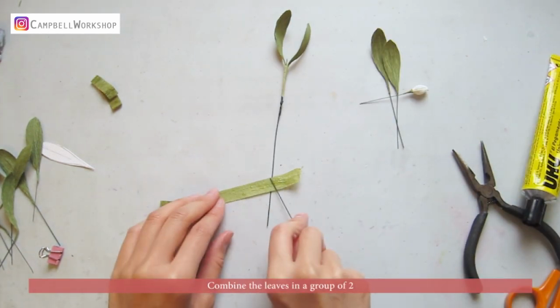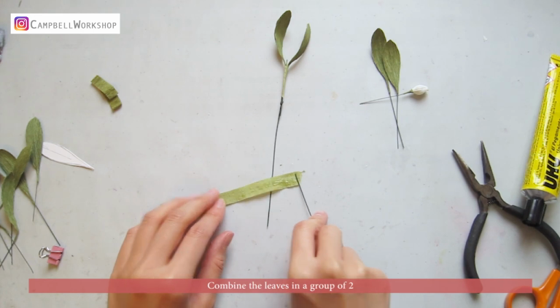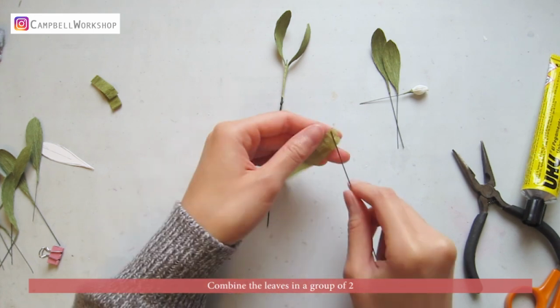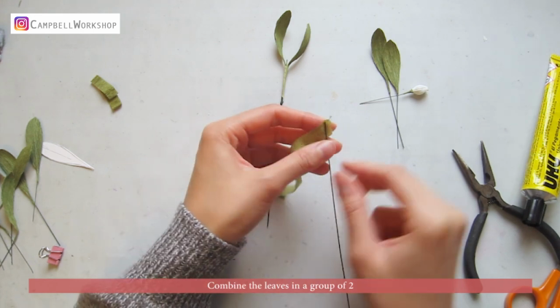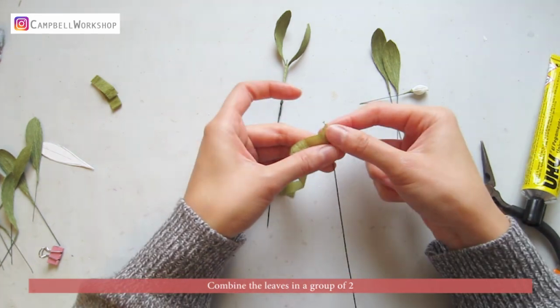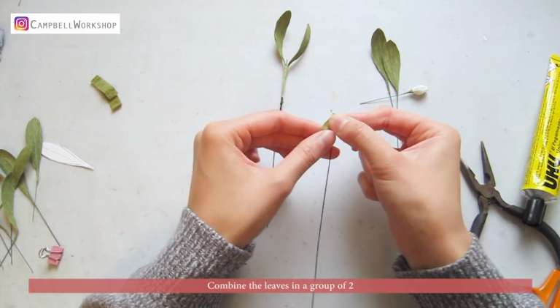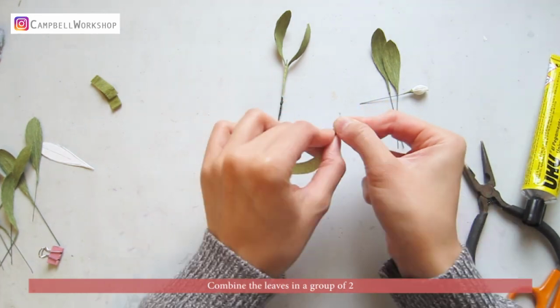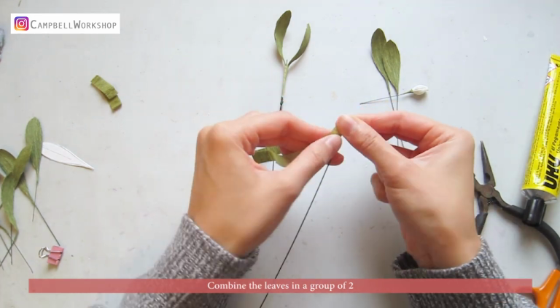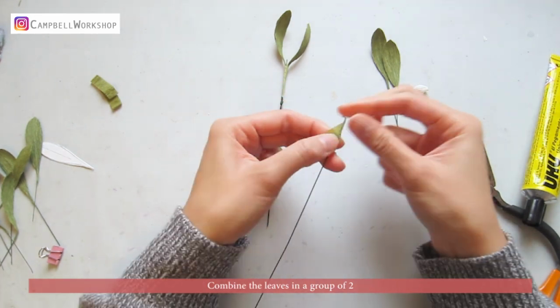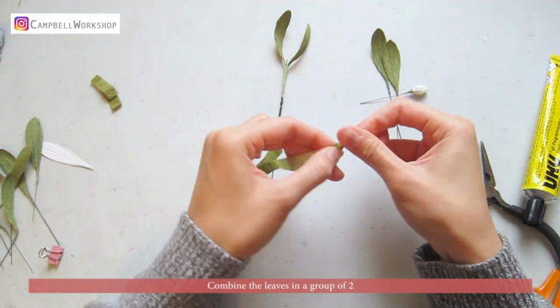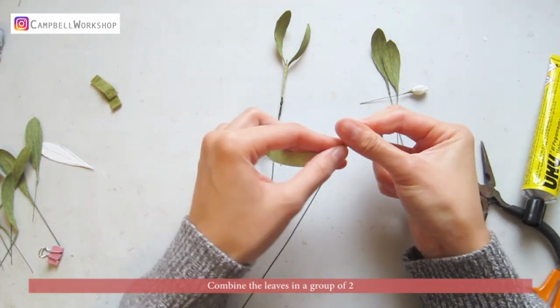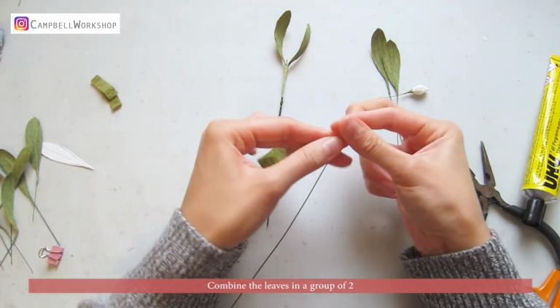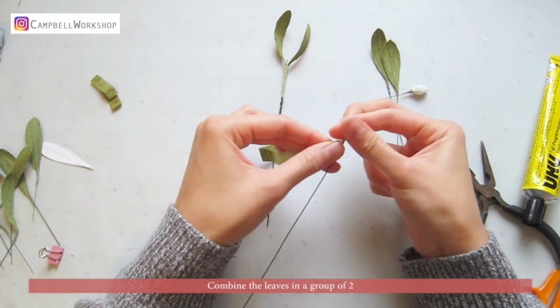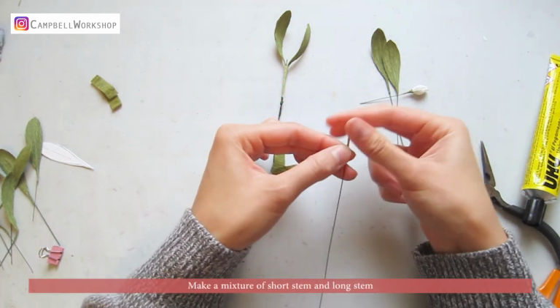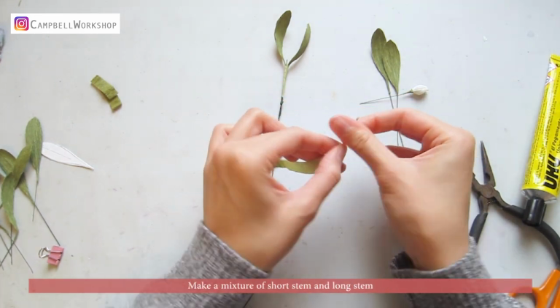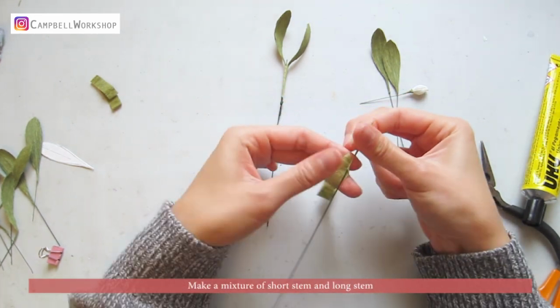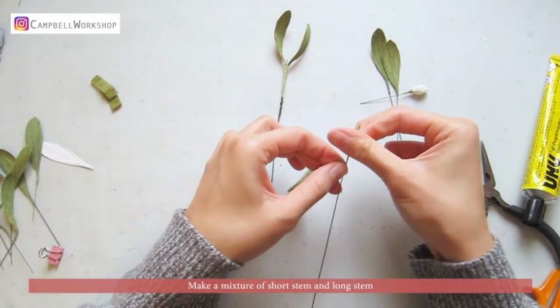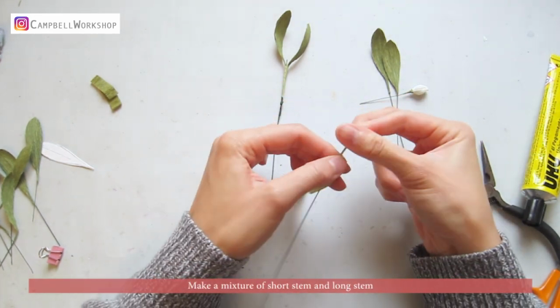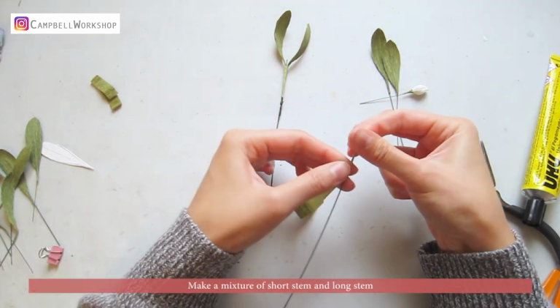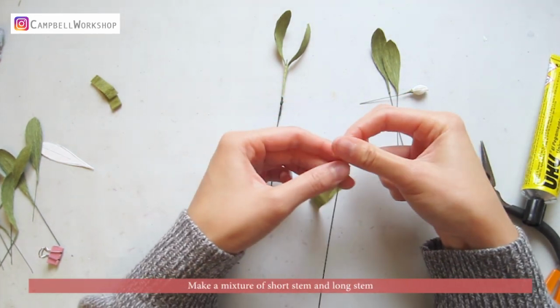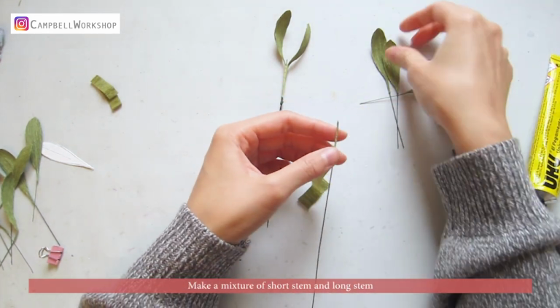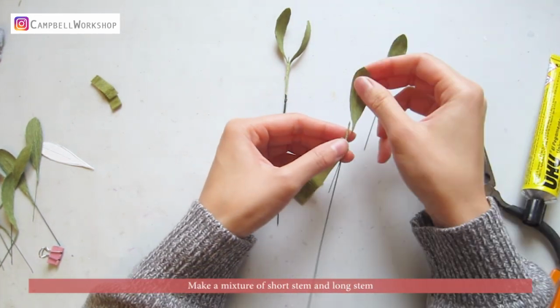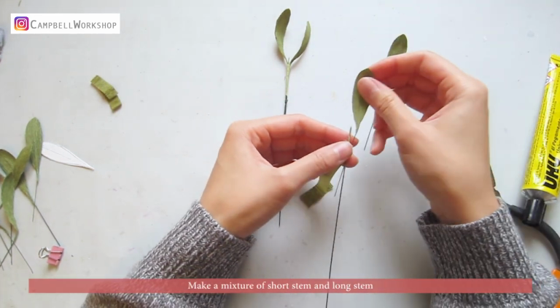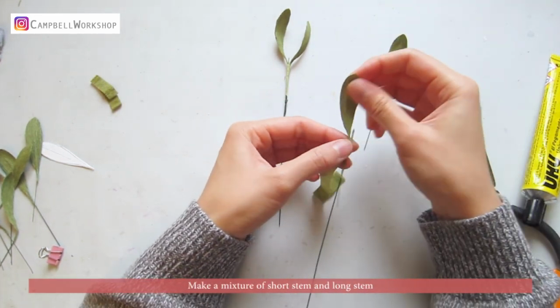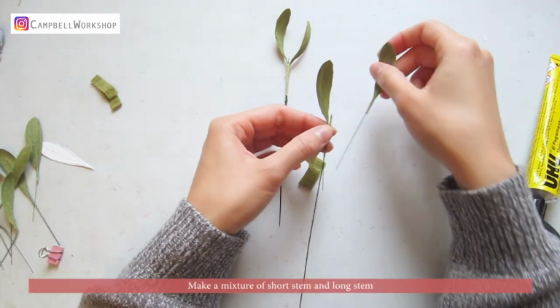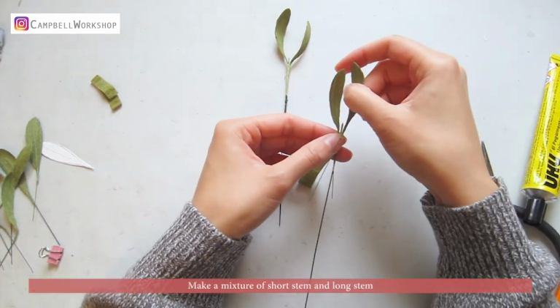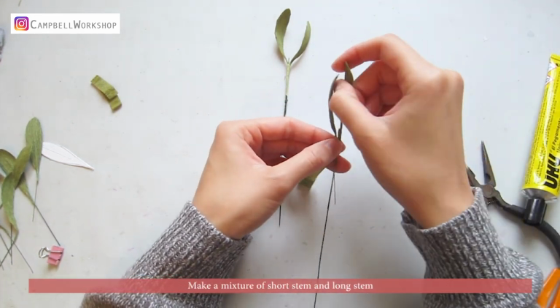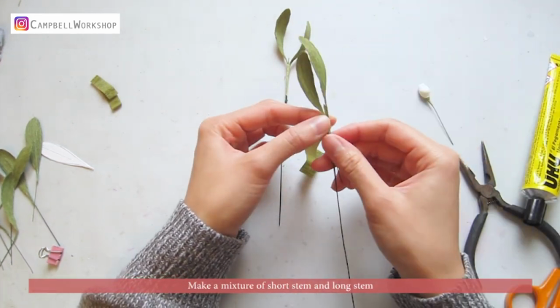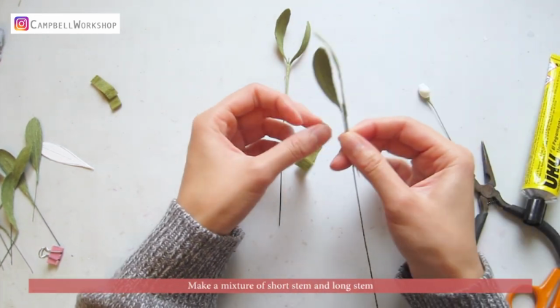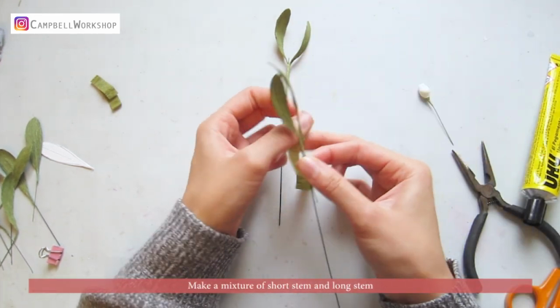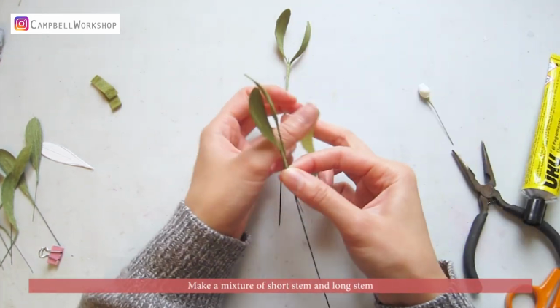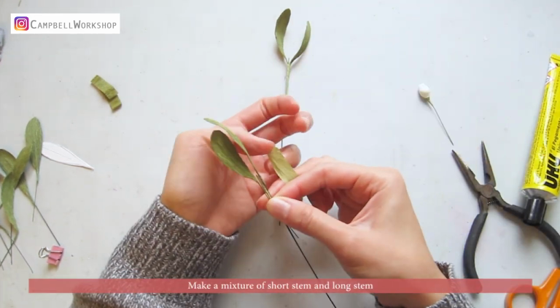Combine the leaves in a group of two. Make a mixture of short stem and long stem.